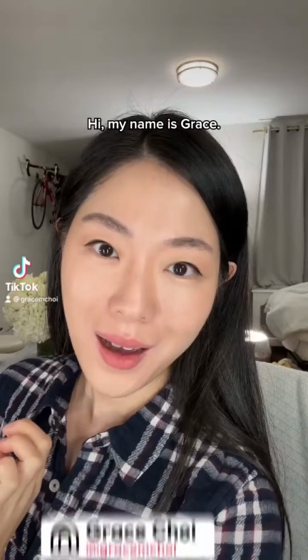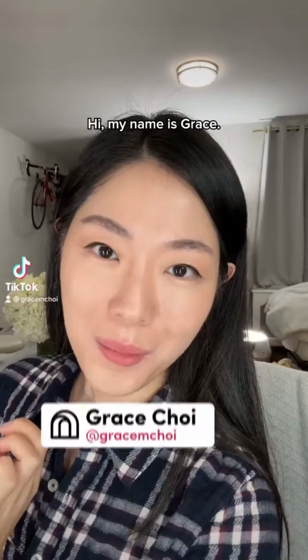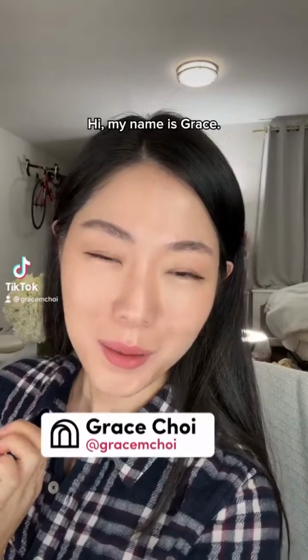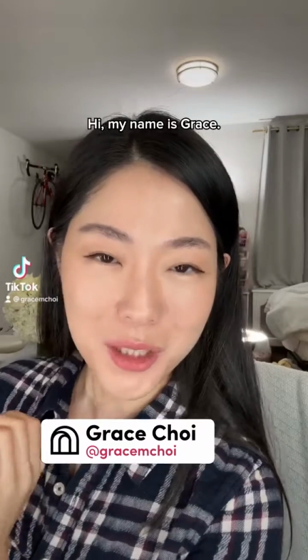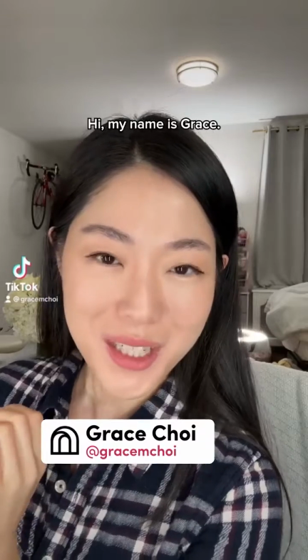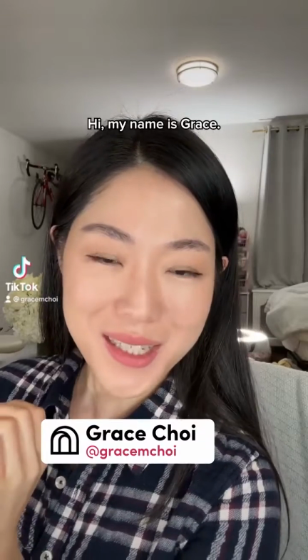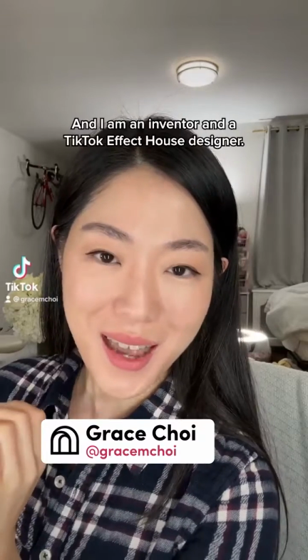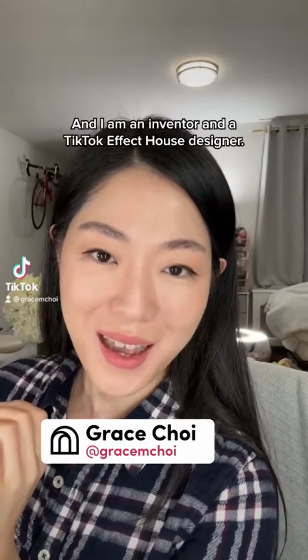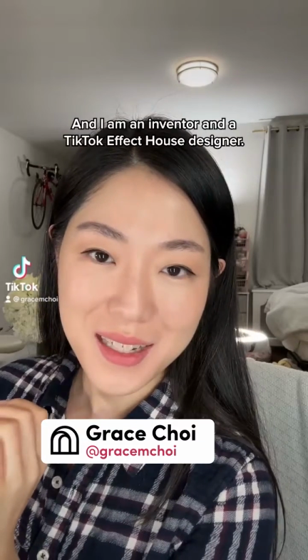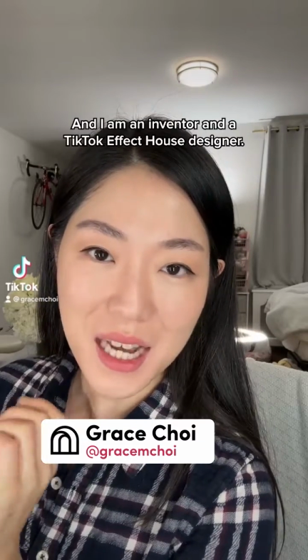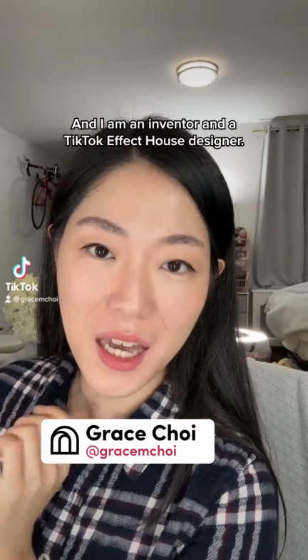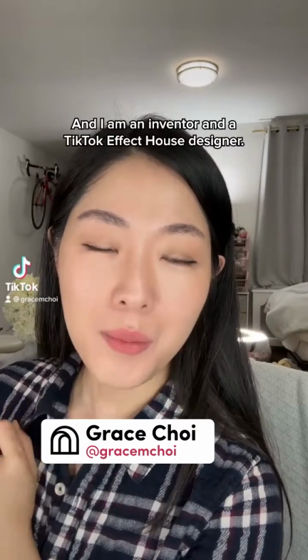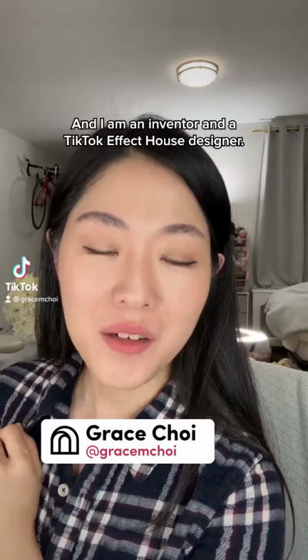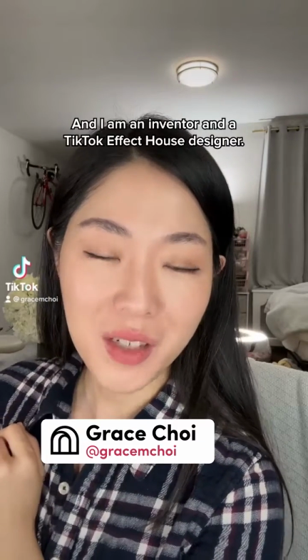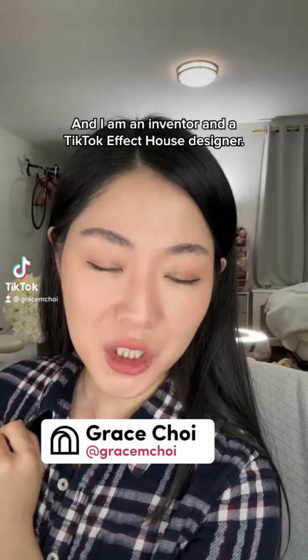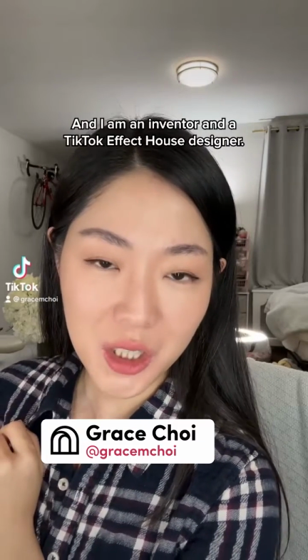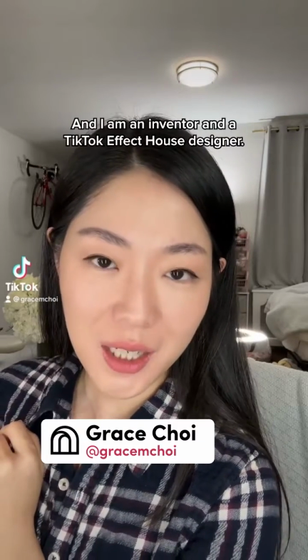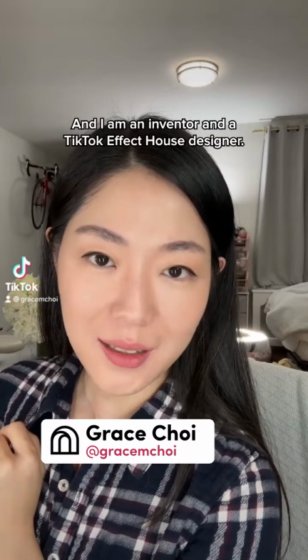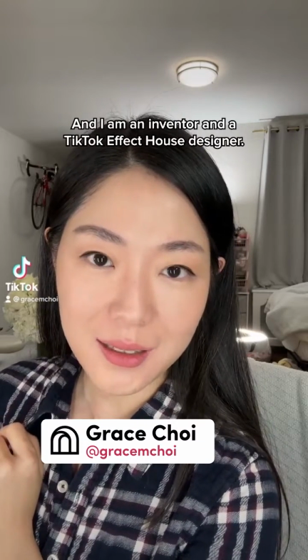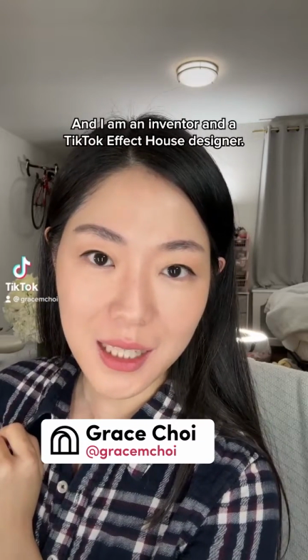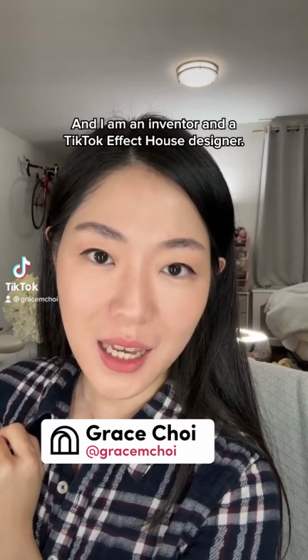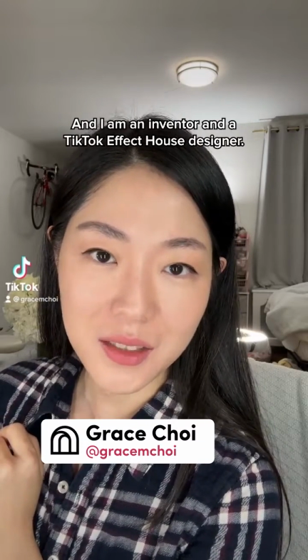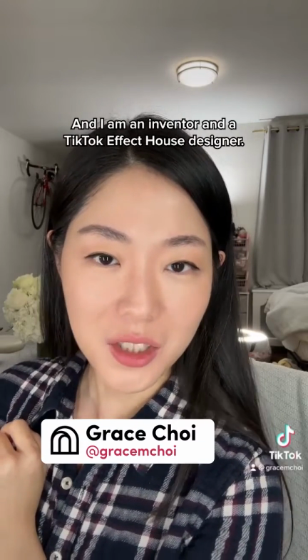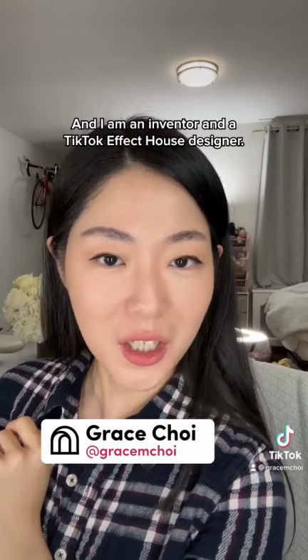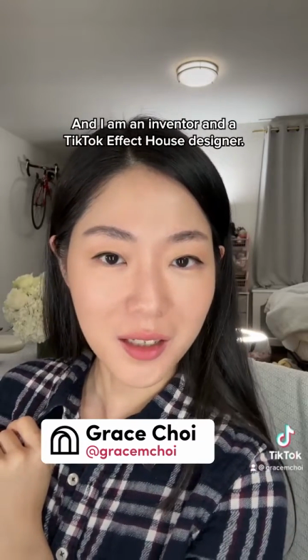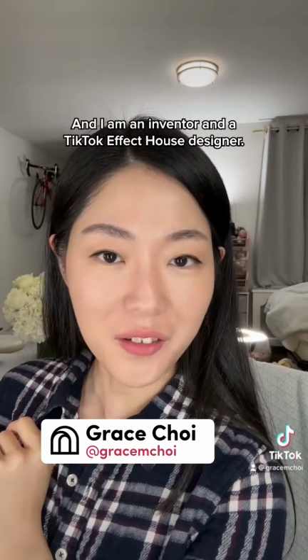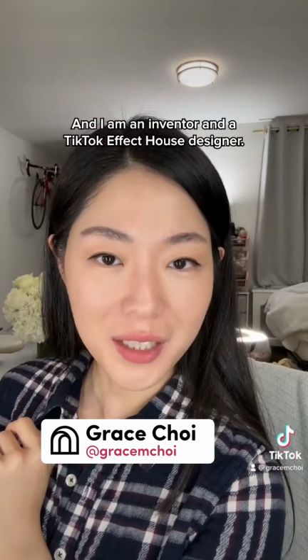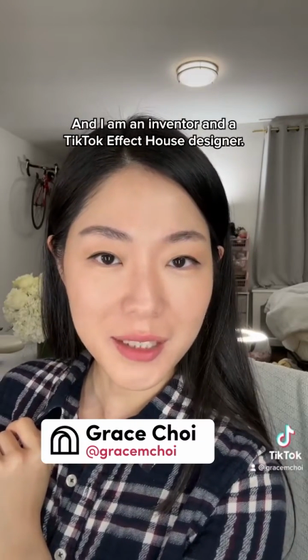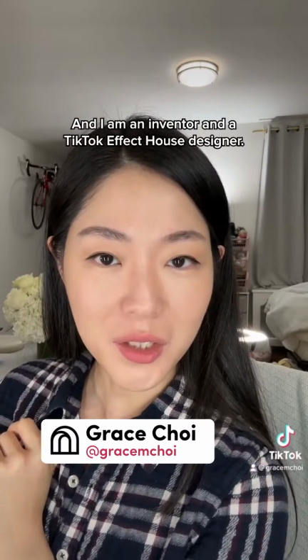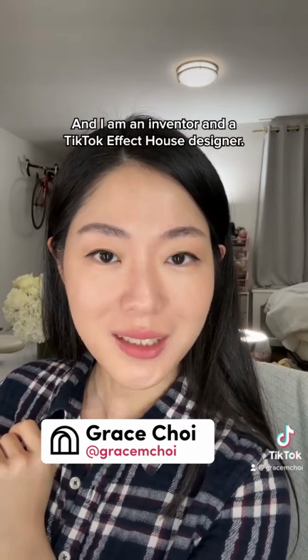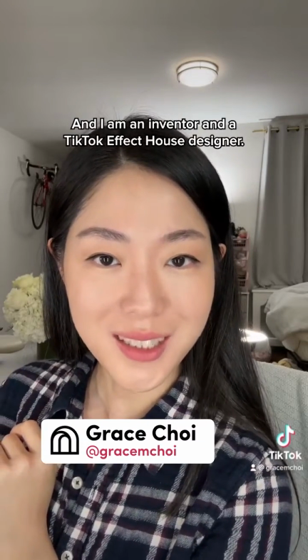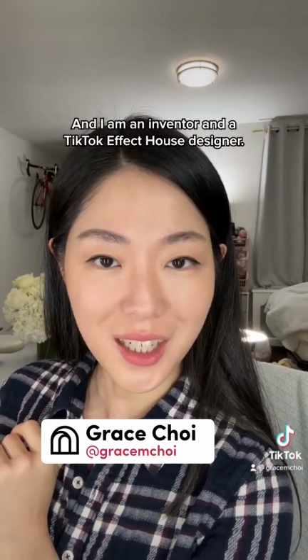Hi, my name is Grace, and I am an inventor and a TikTok effect house designer.